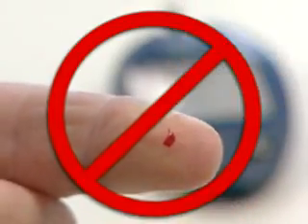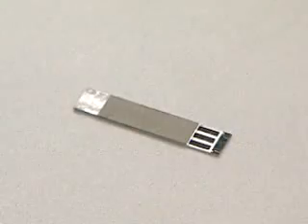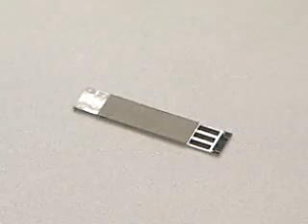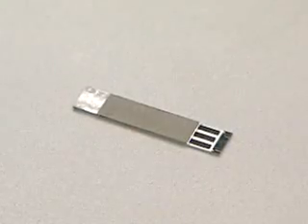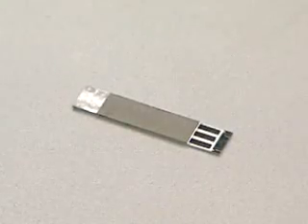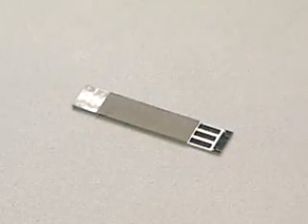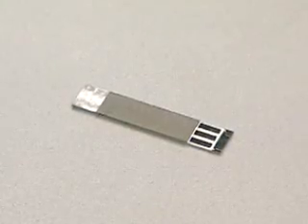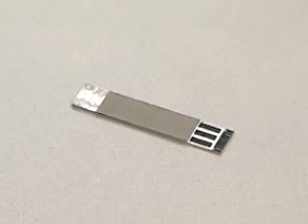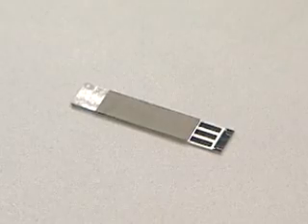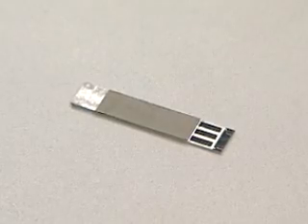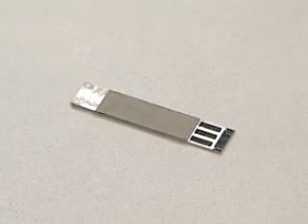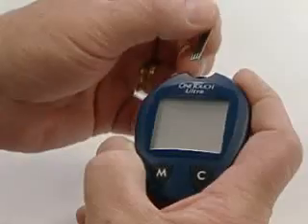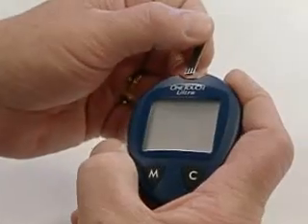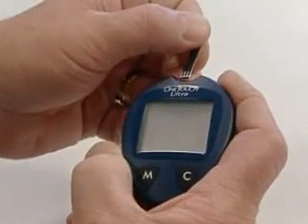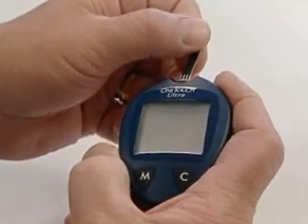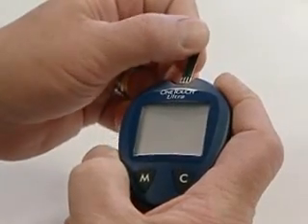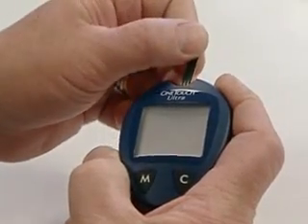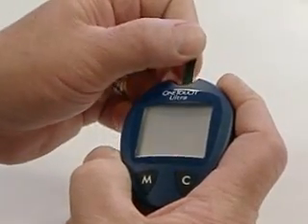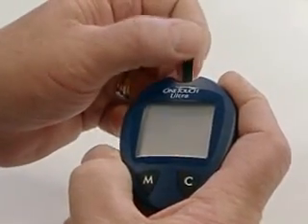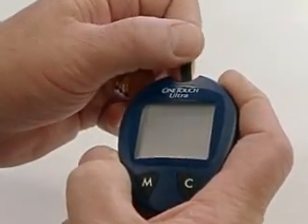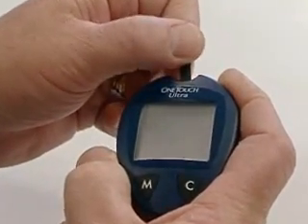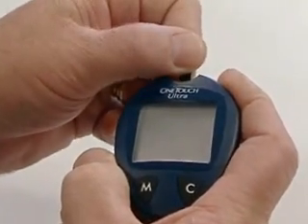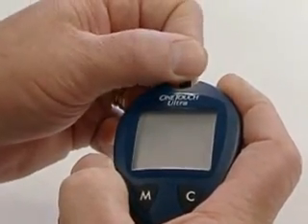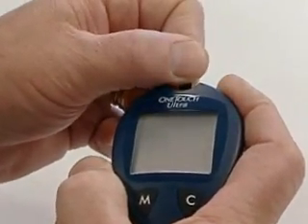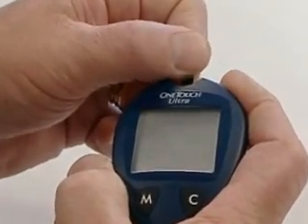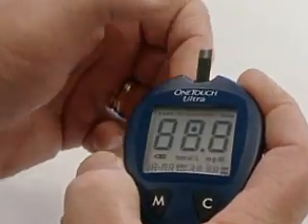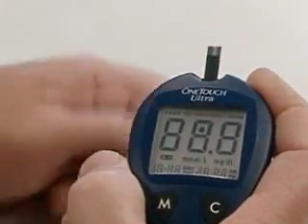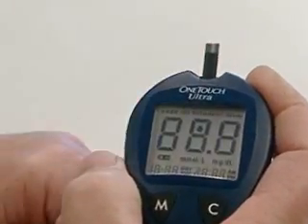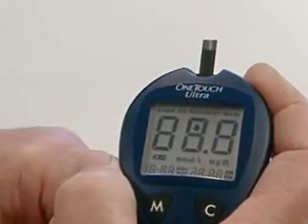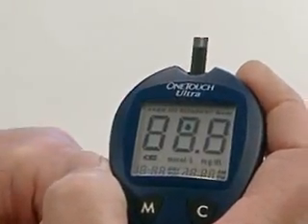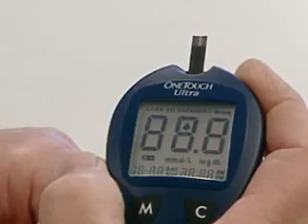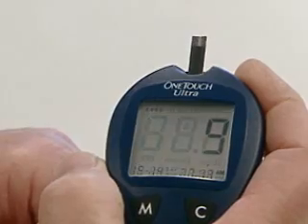Always use a whole test strip and insert it into the meter until you feel it stop against the end of the meter guide.